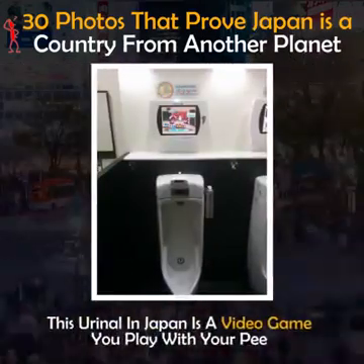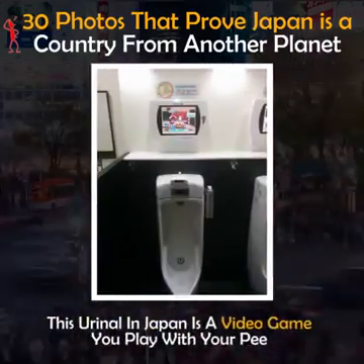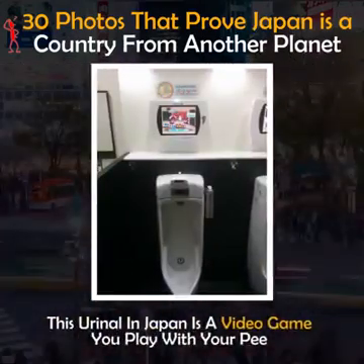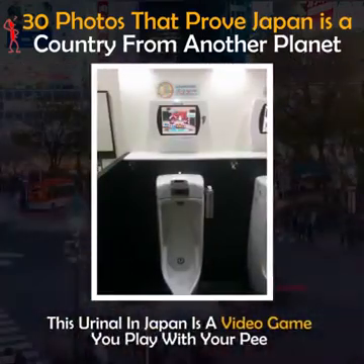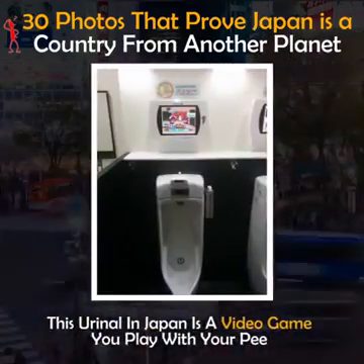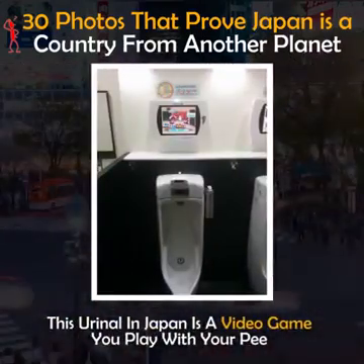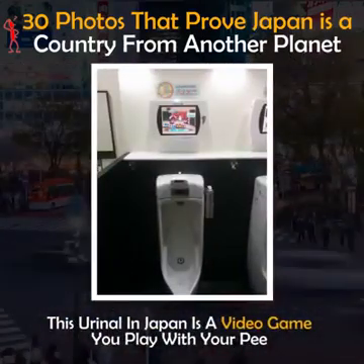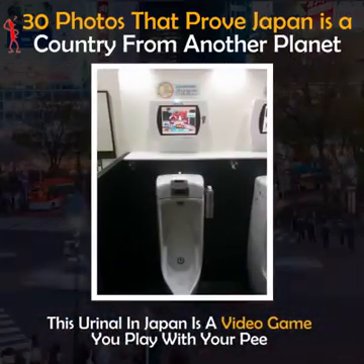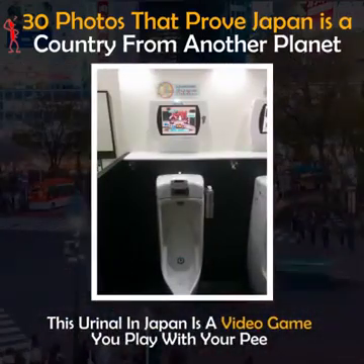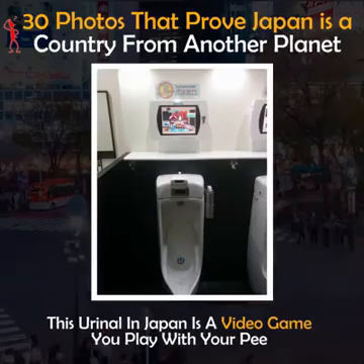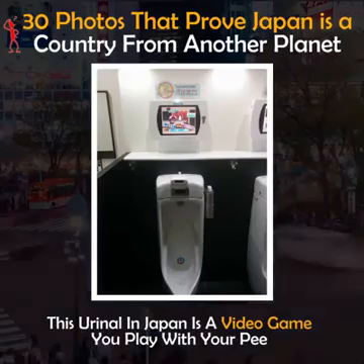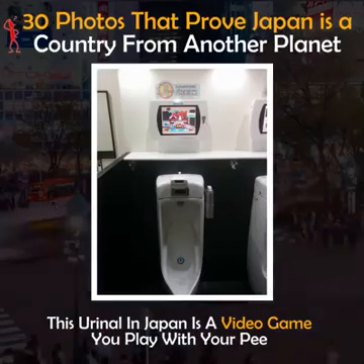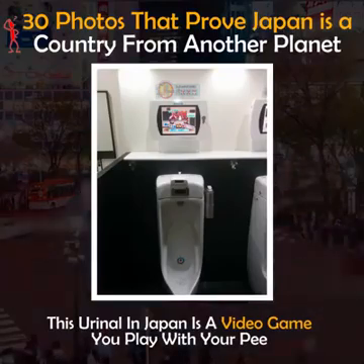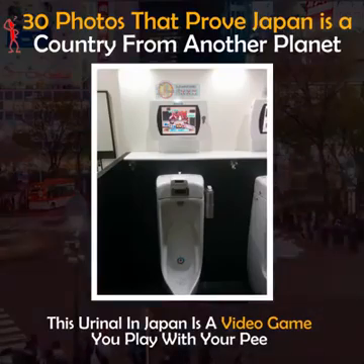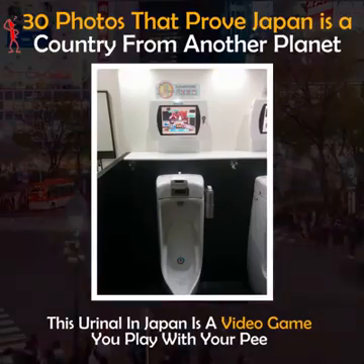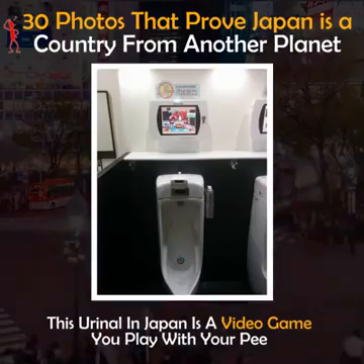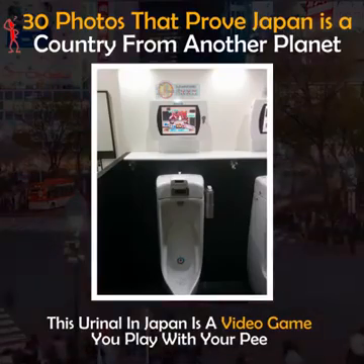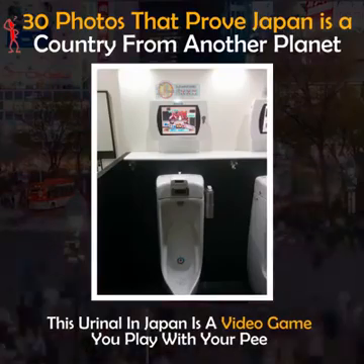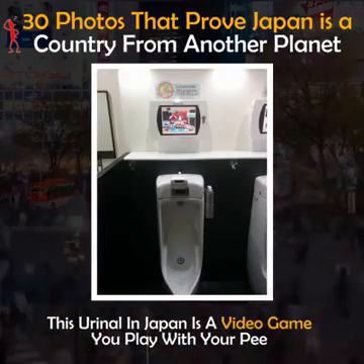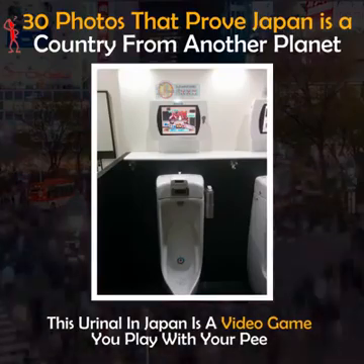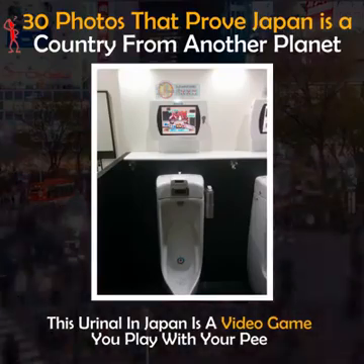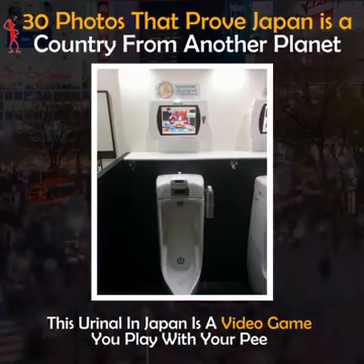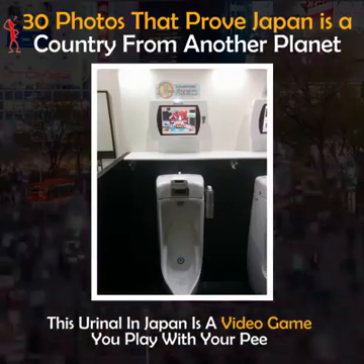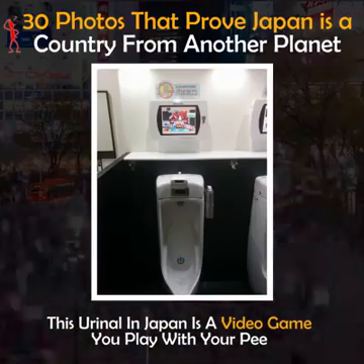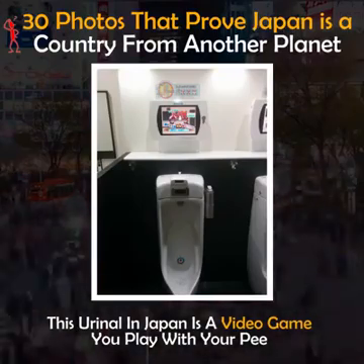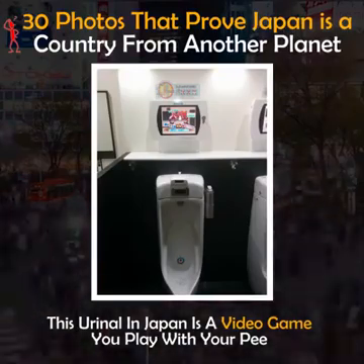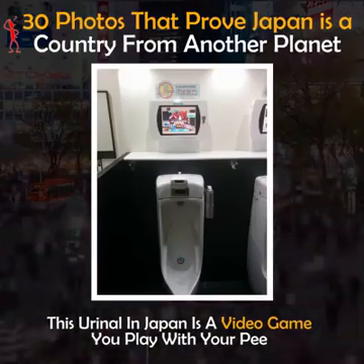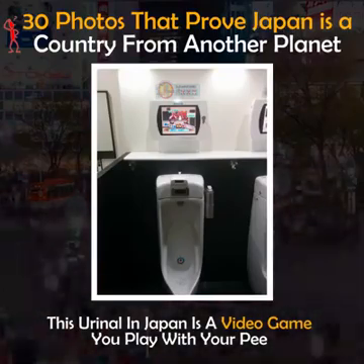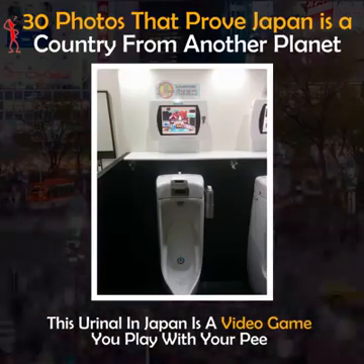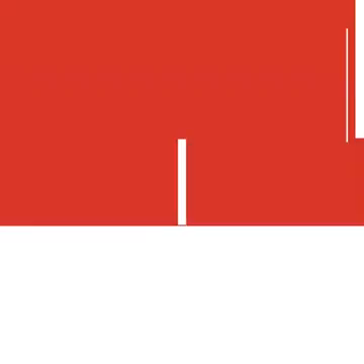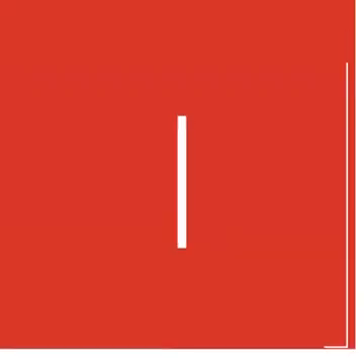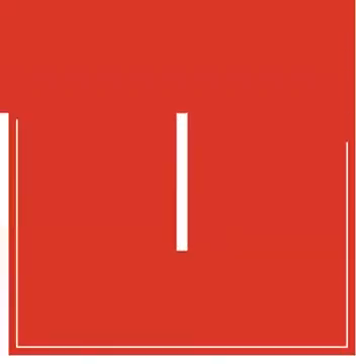This urinal in Japan is a video game you play with your pee.